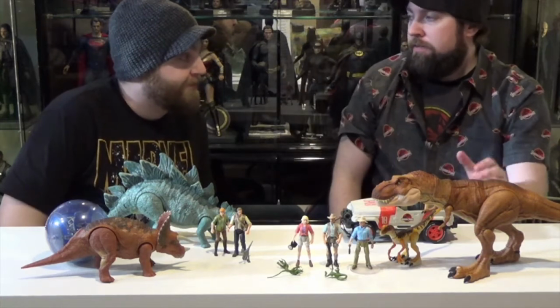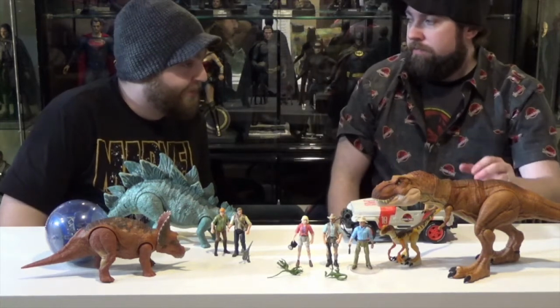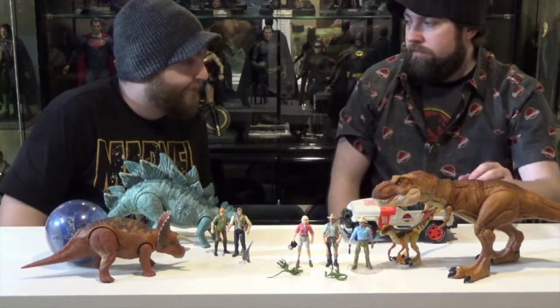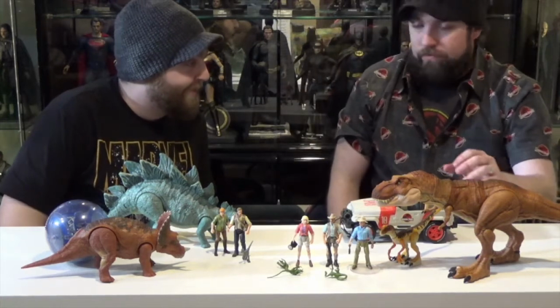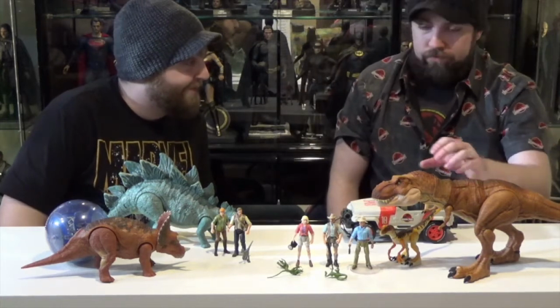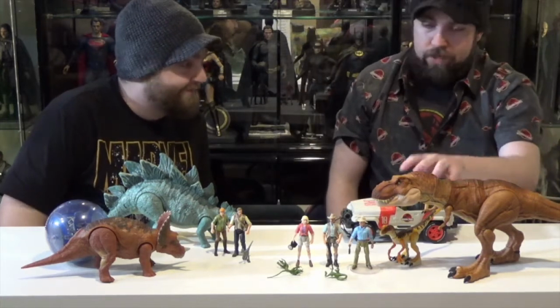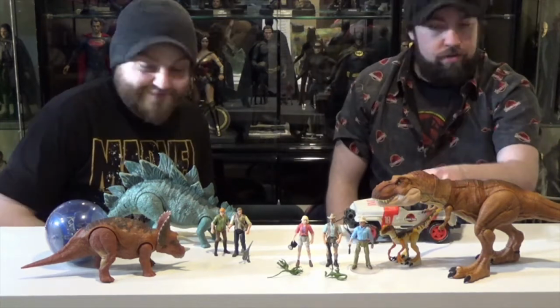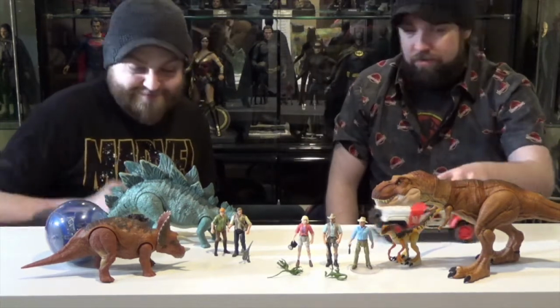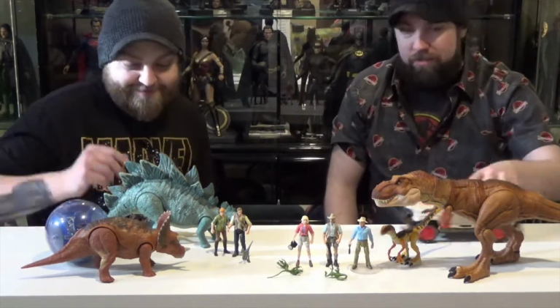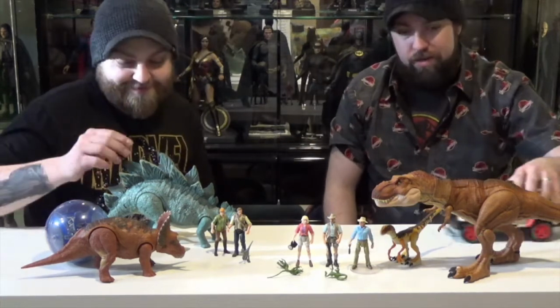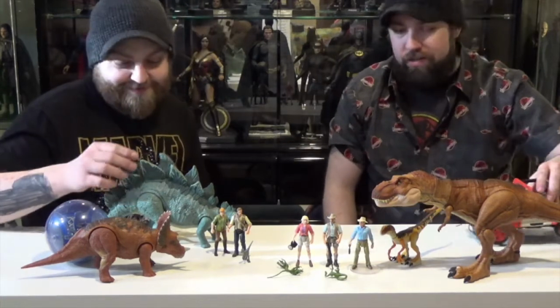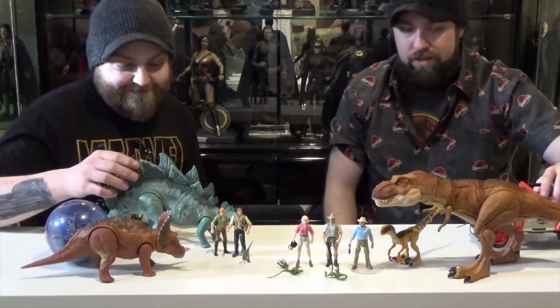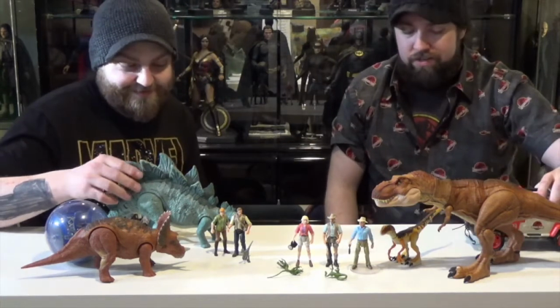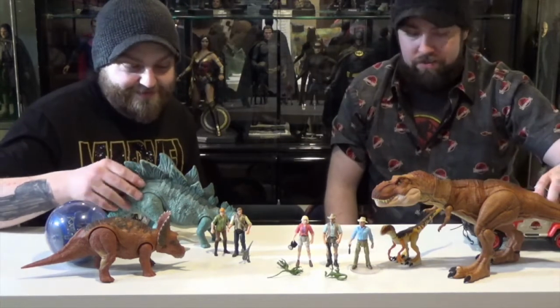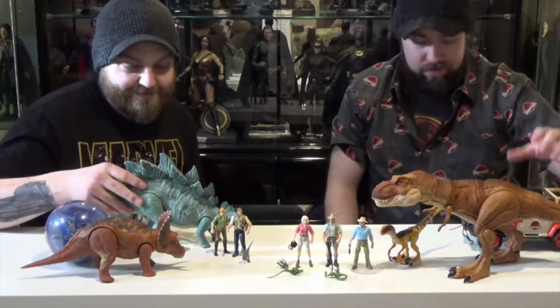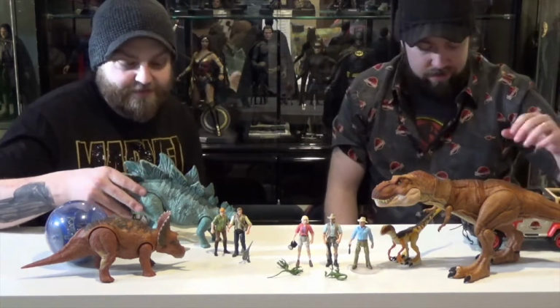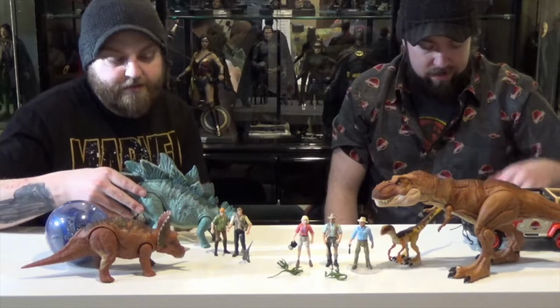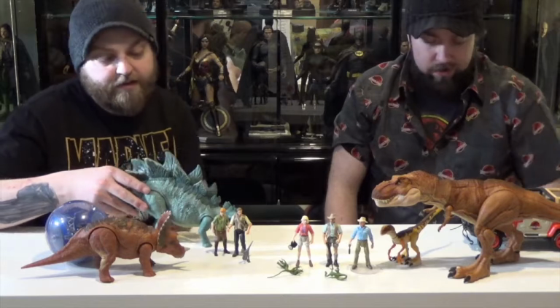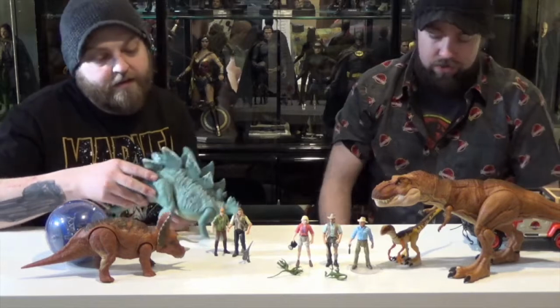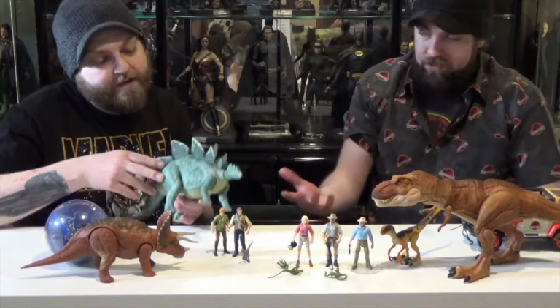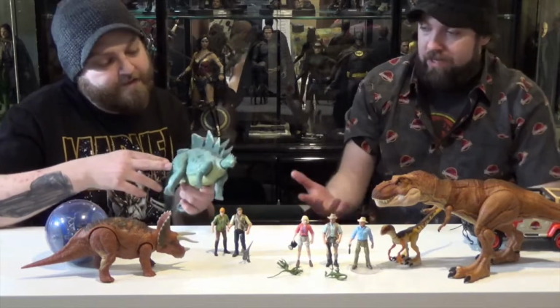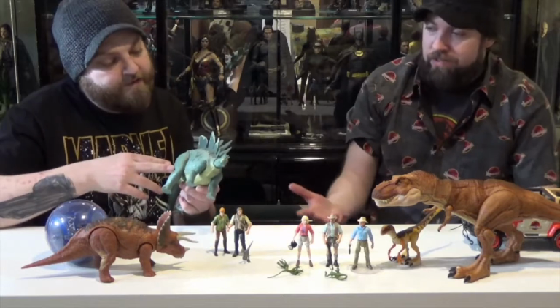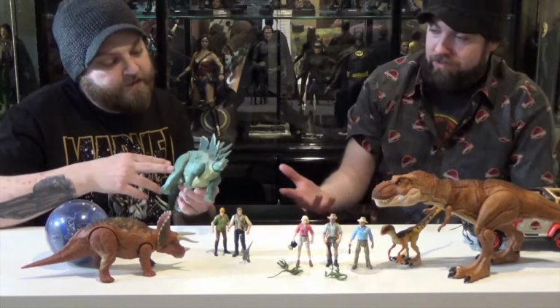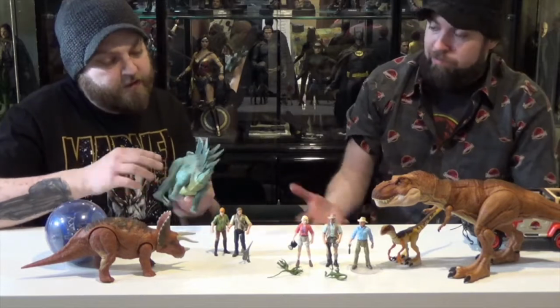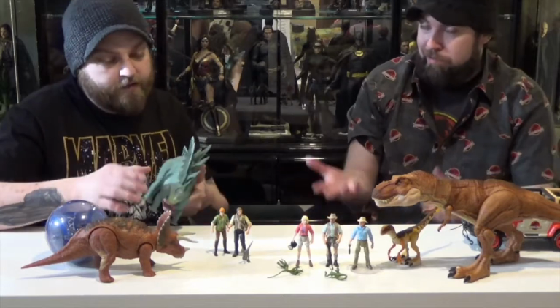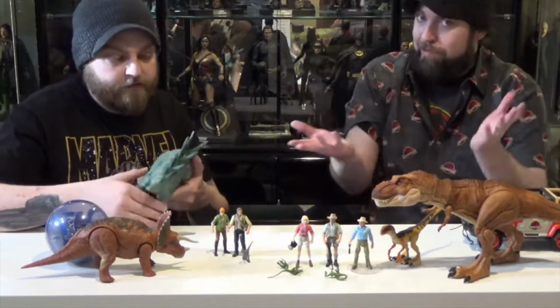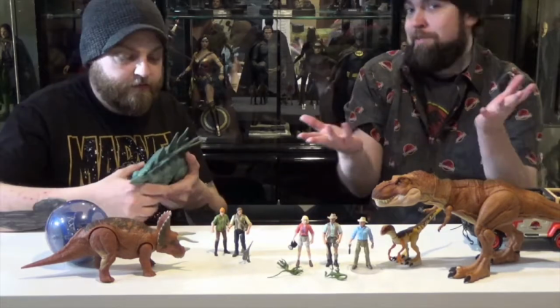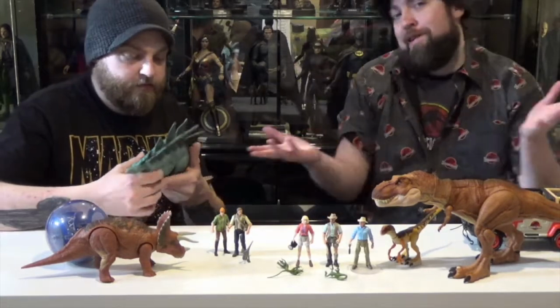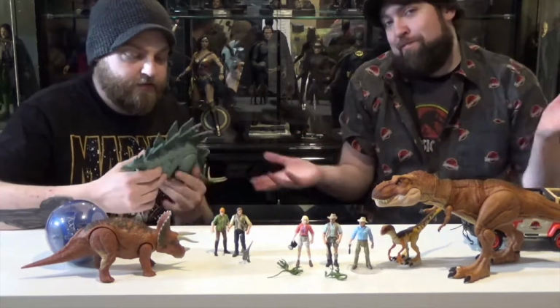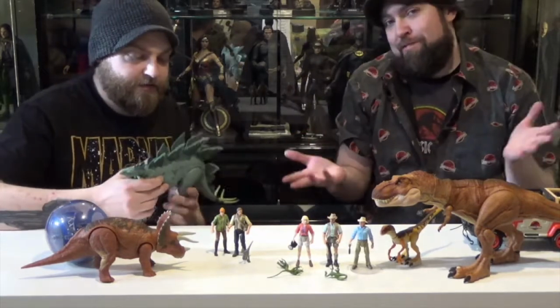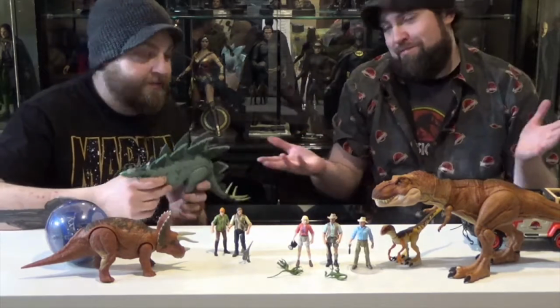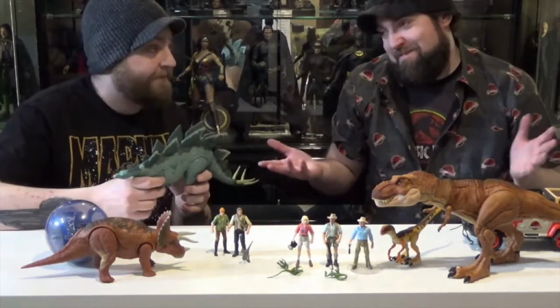So we're going to go to Walmart? They've got an exclusive line. Toys R Us had an exclusive, but they're closed now.